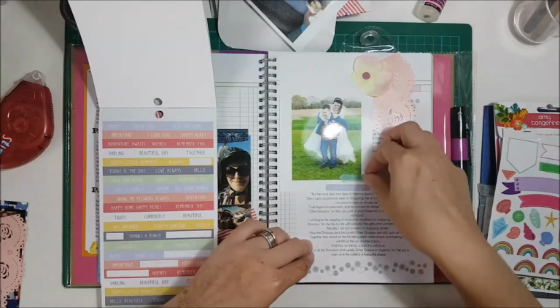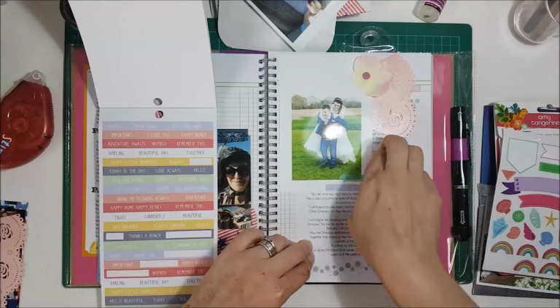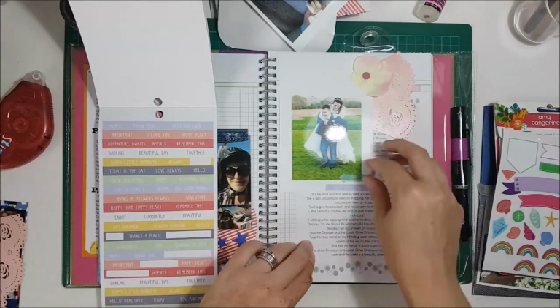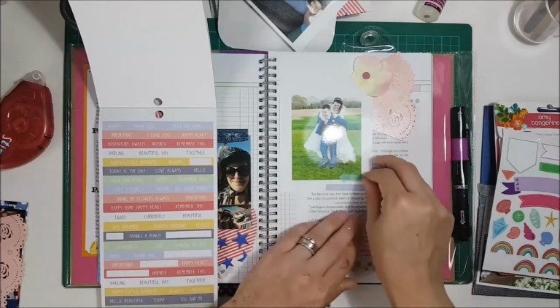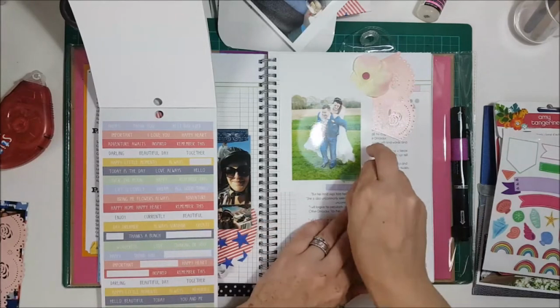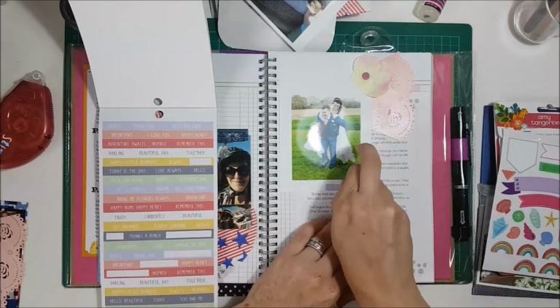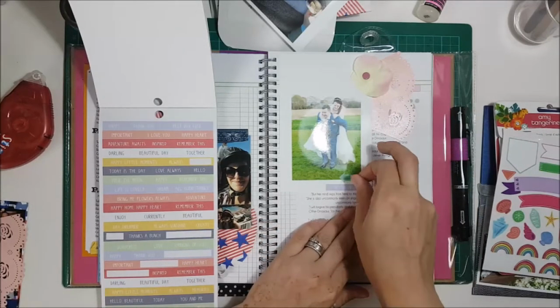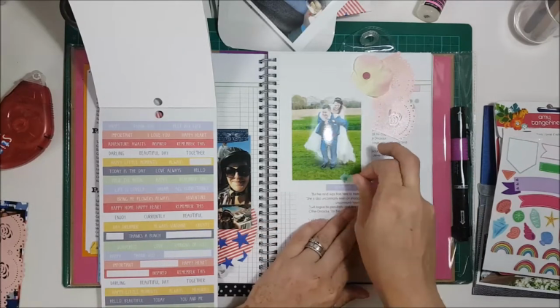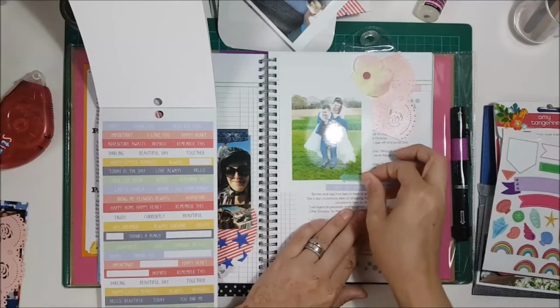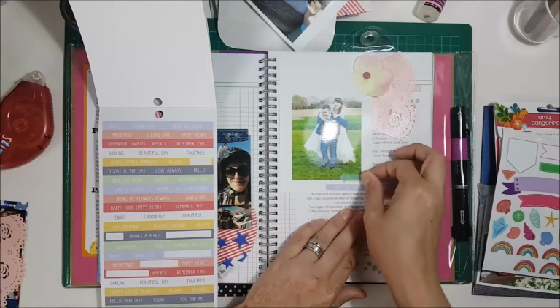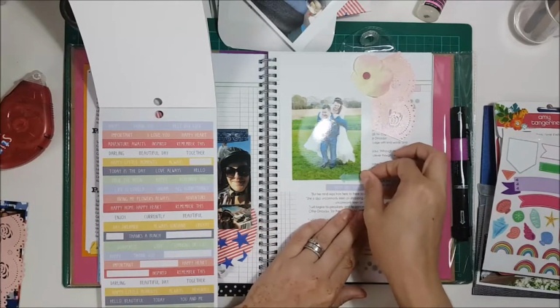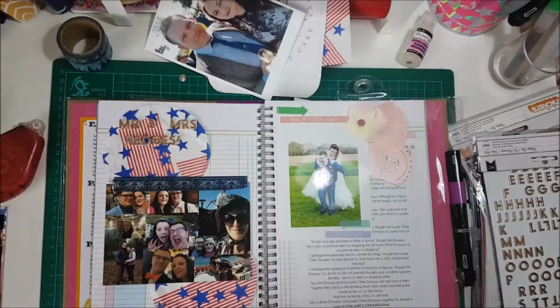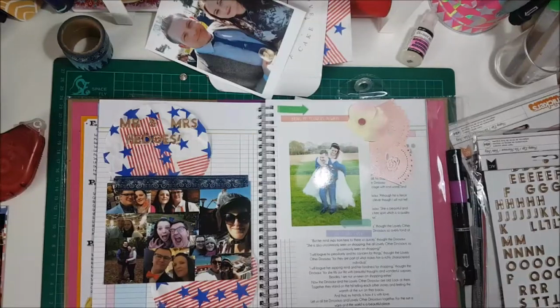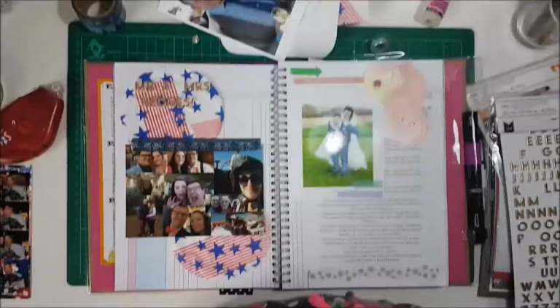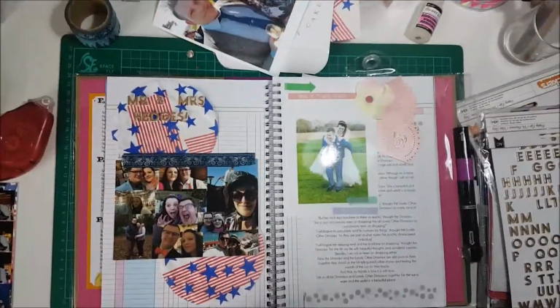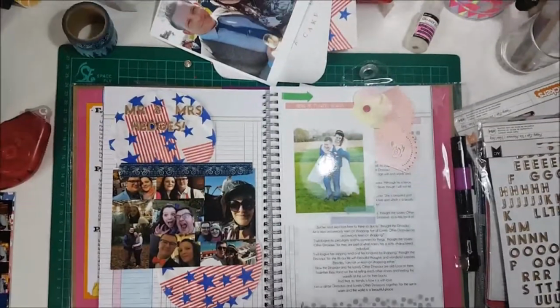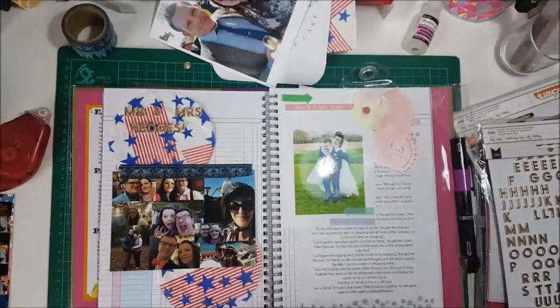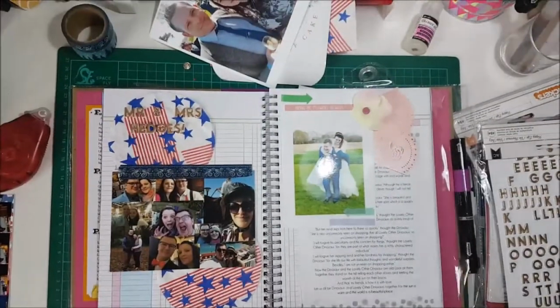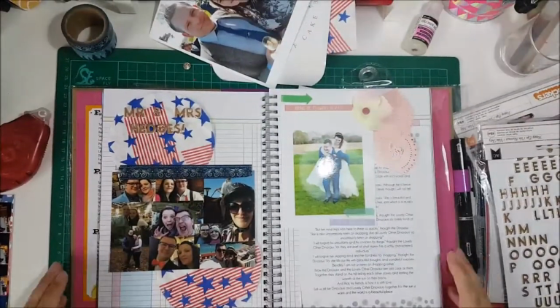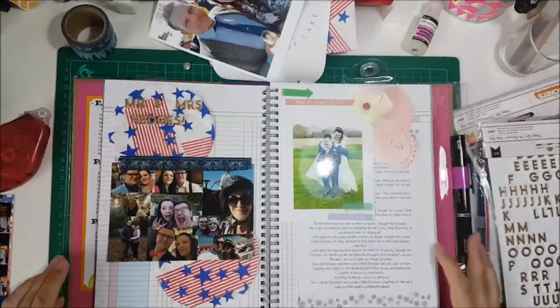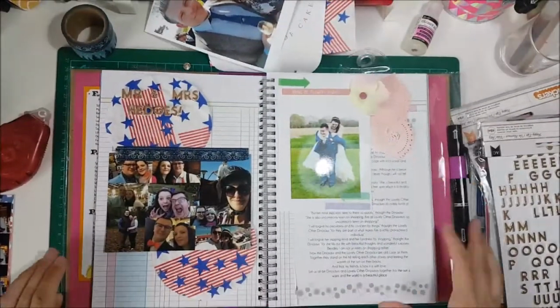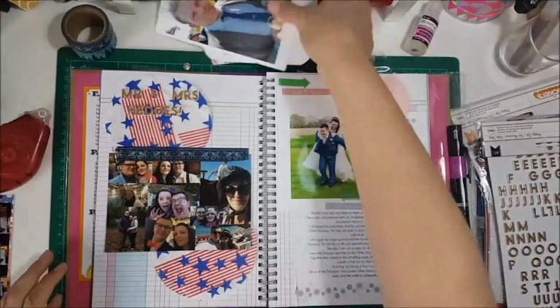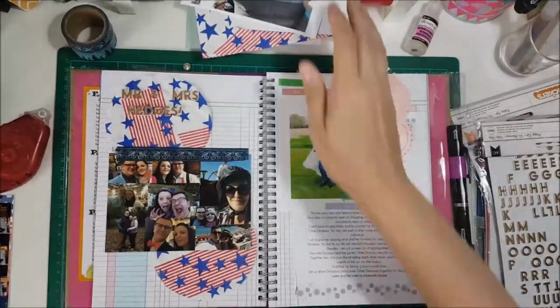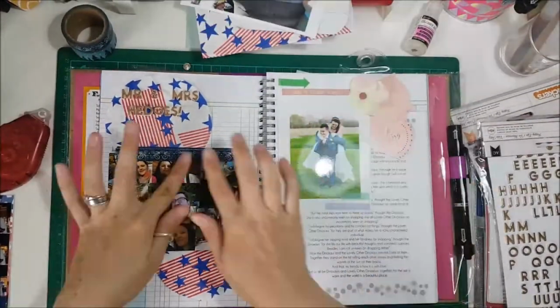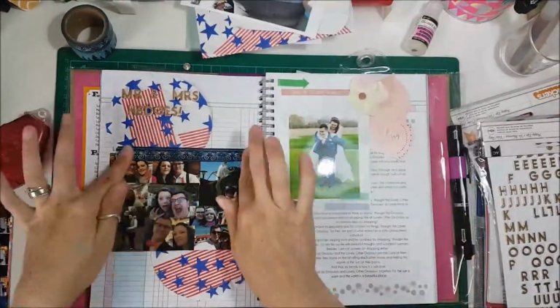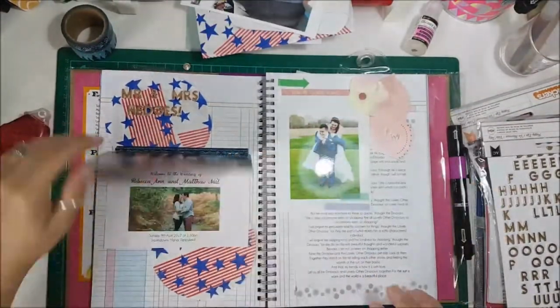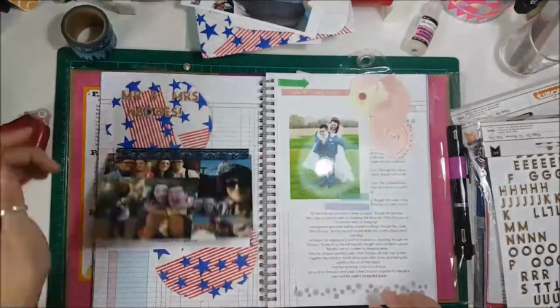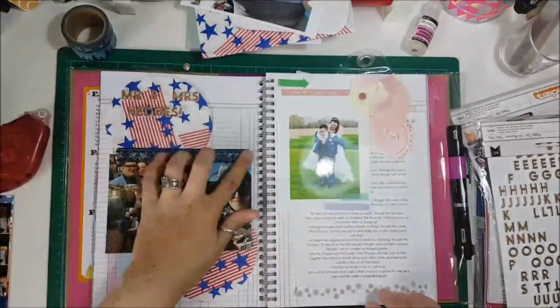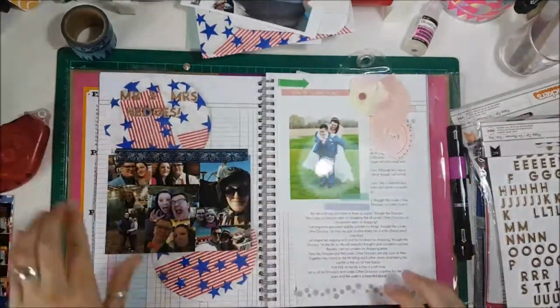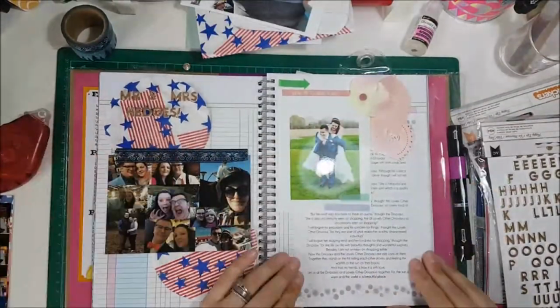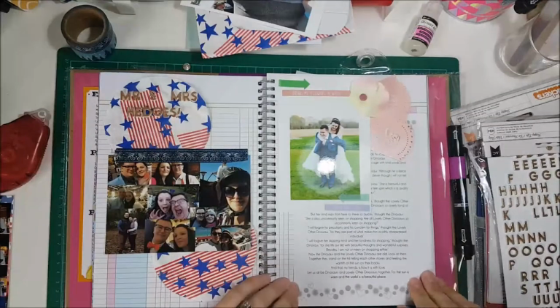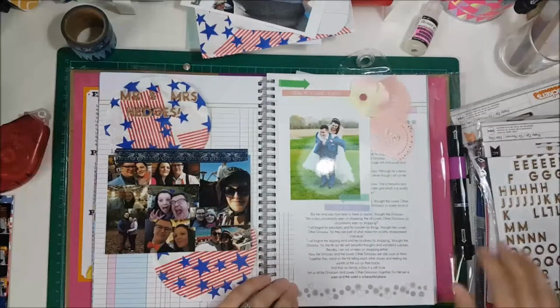I found some words to use as little sentiments and put some arrows in.